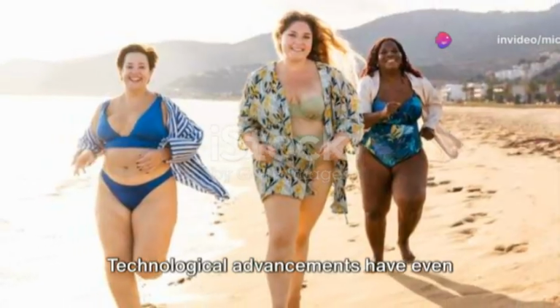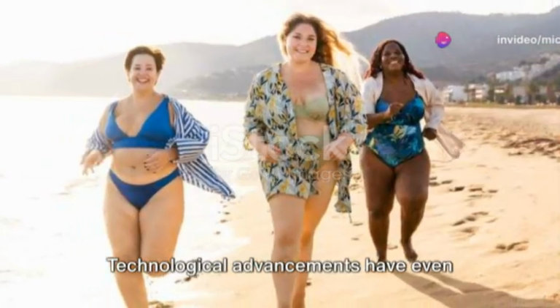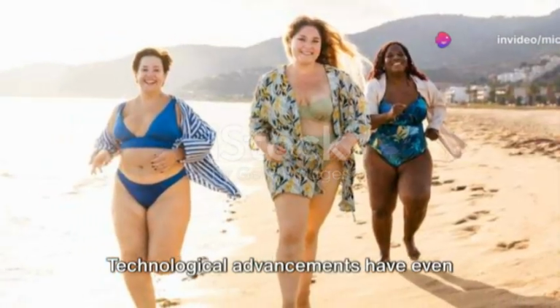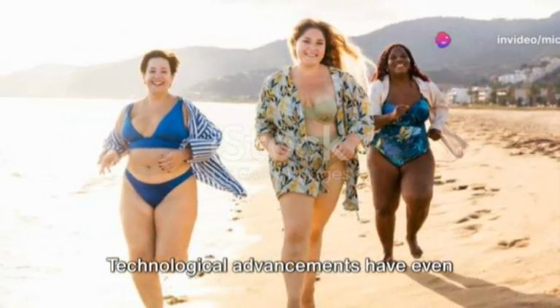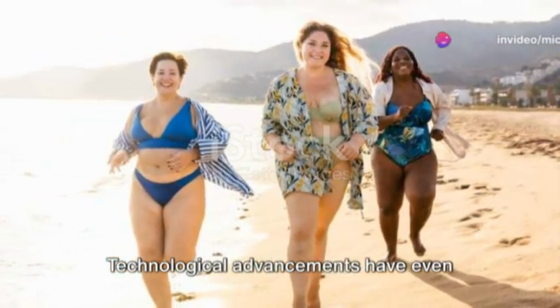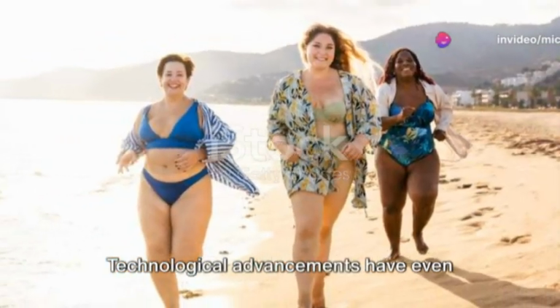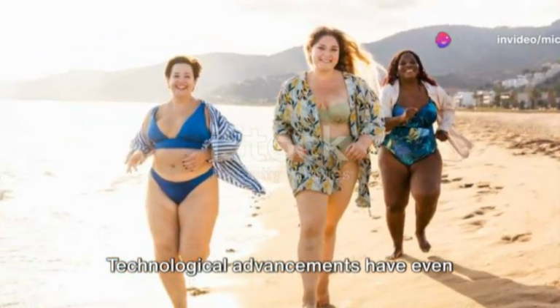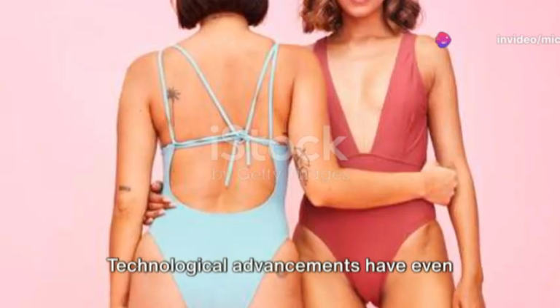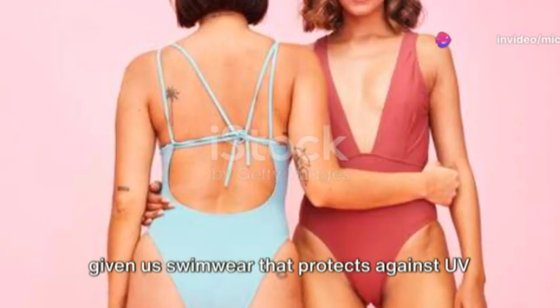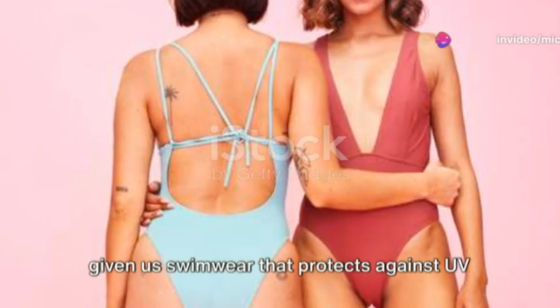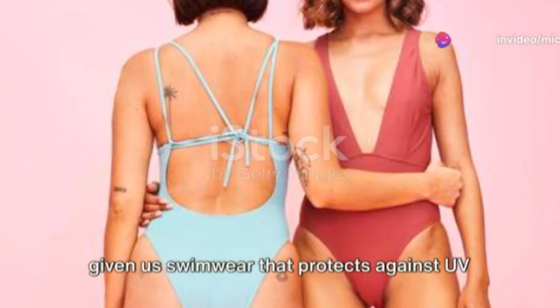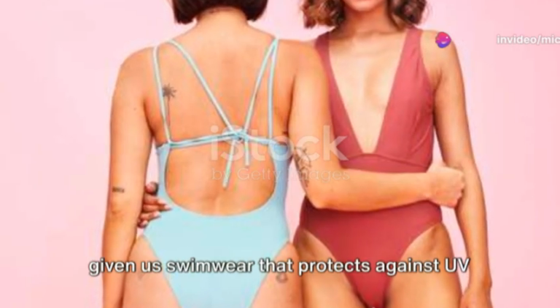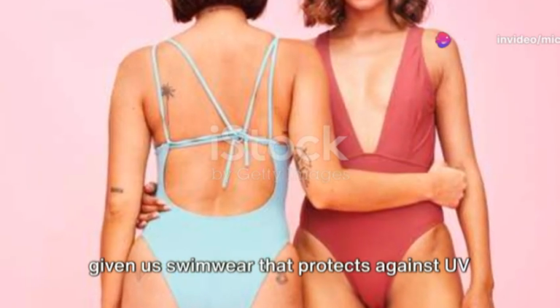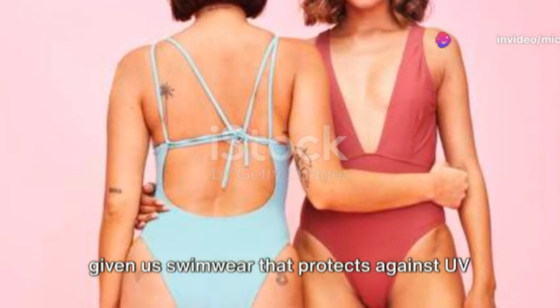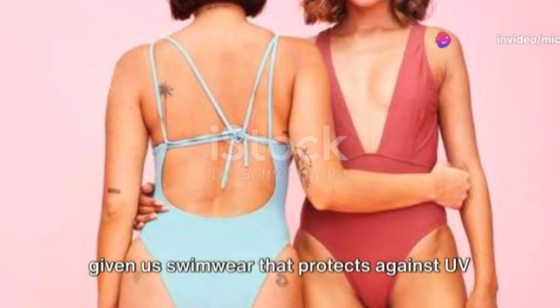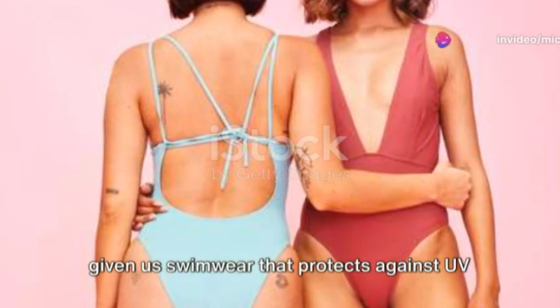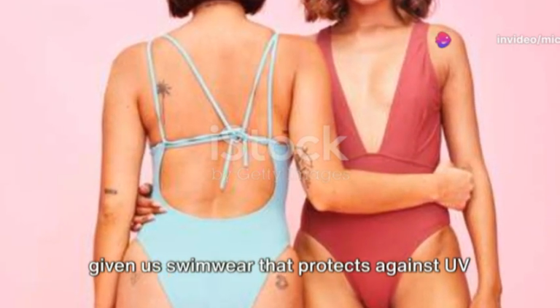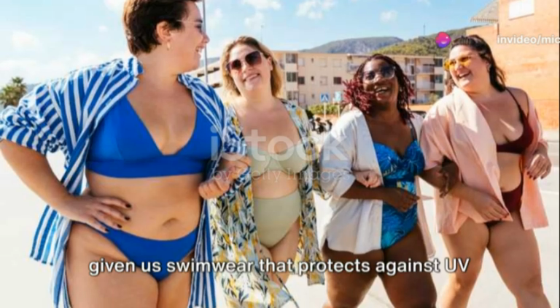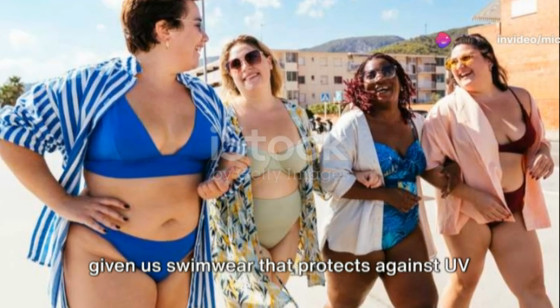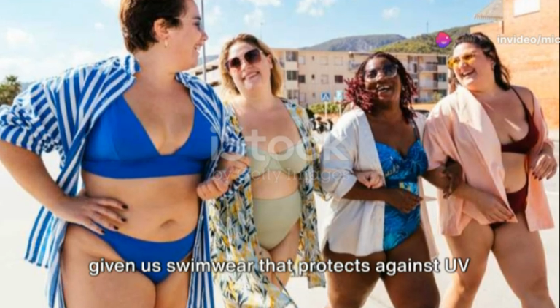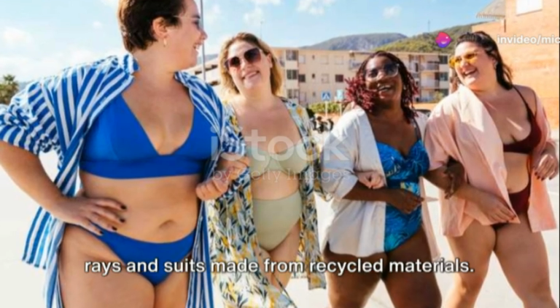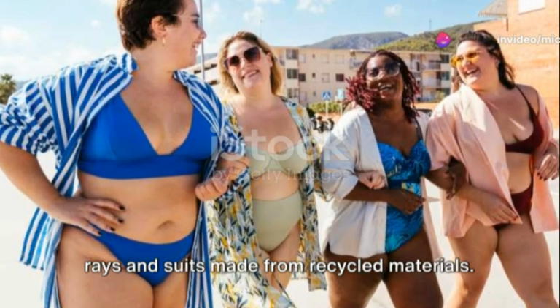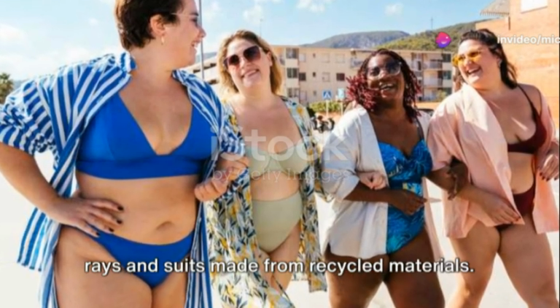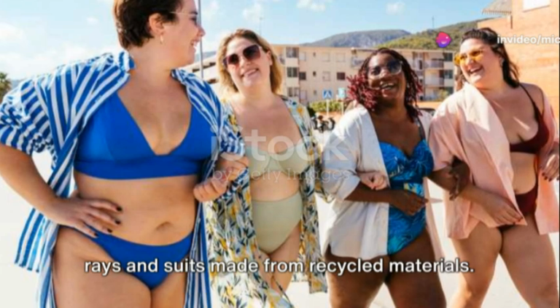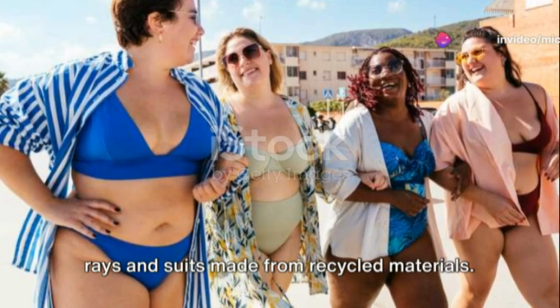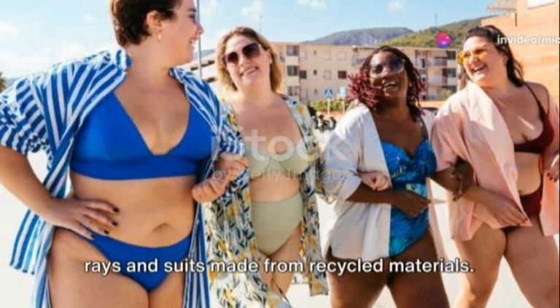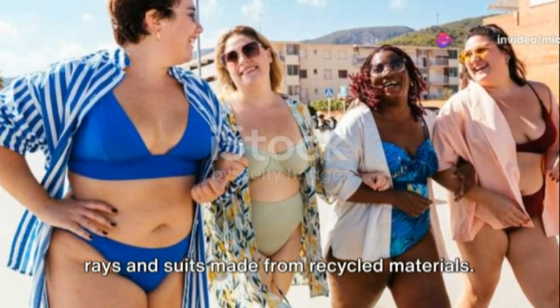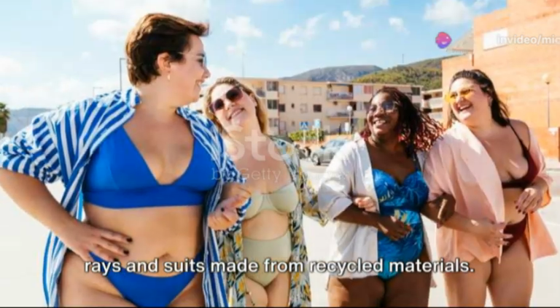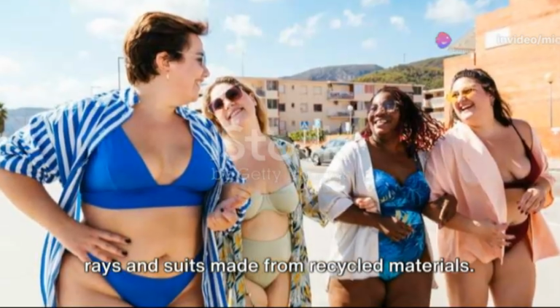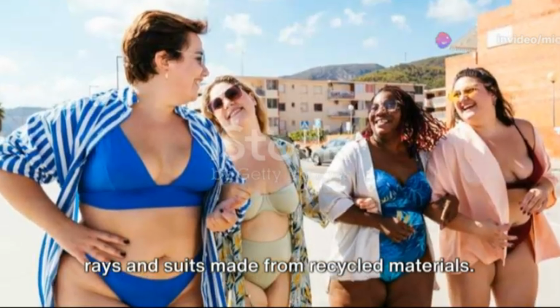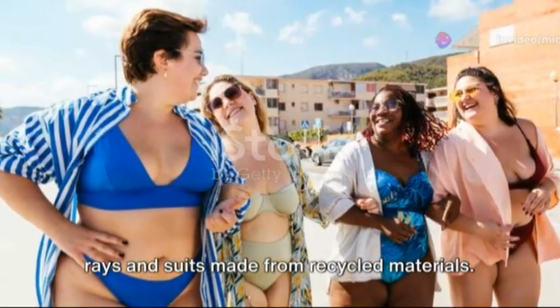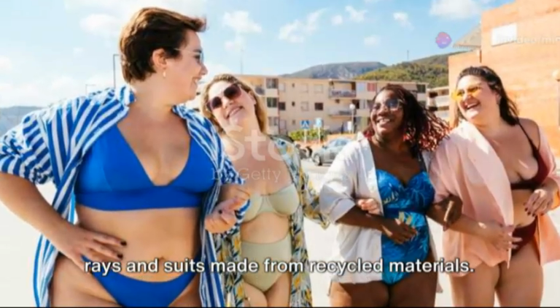Technological advancements have even given us swimwear that protects against UV rays and suits made from recycled materials.